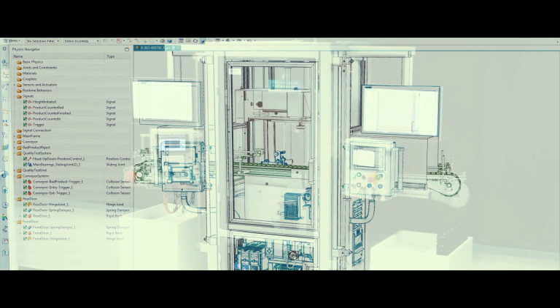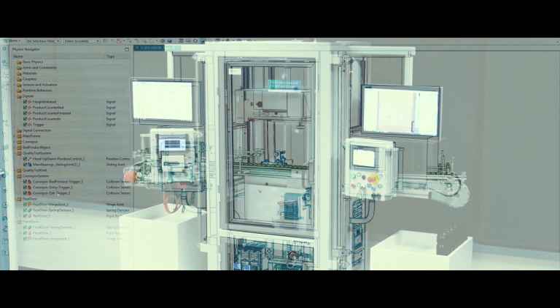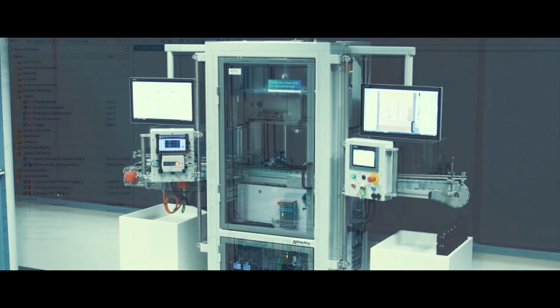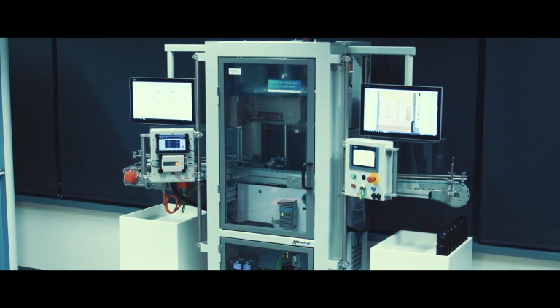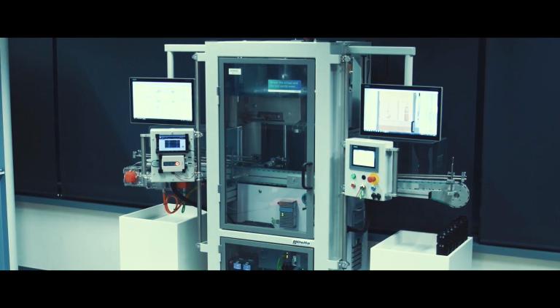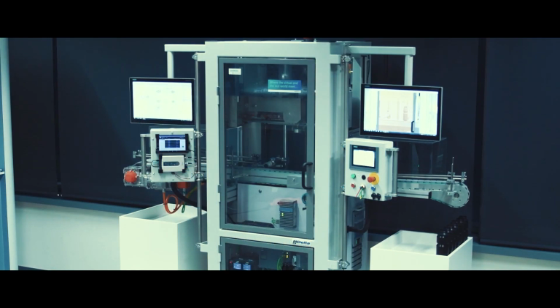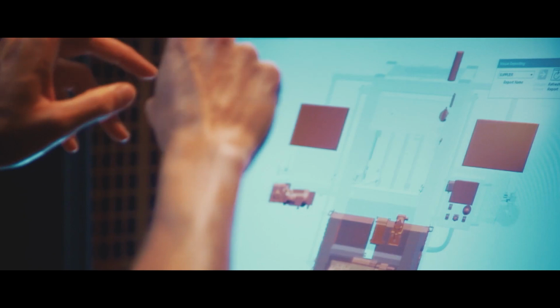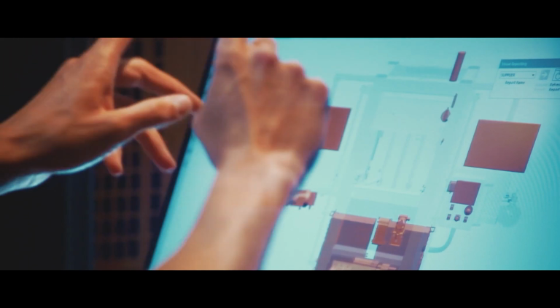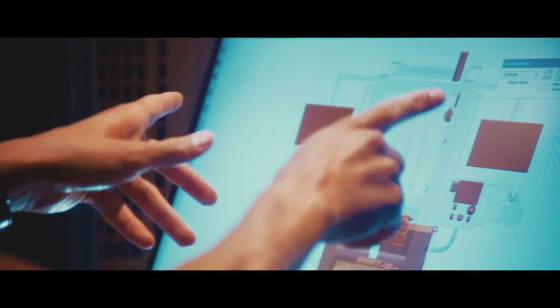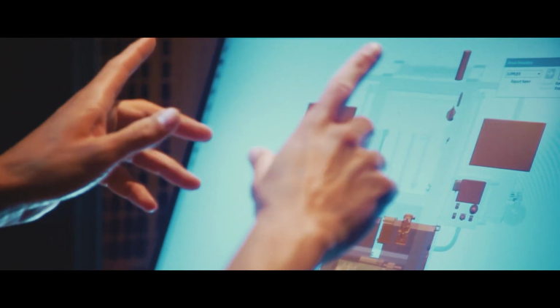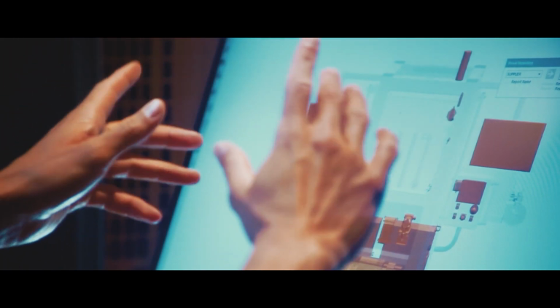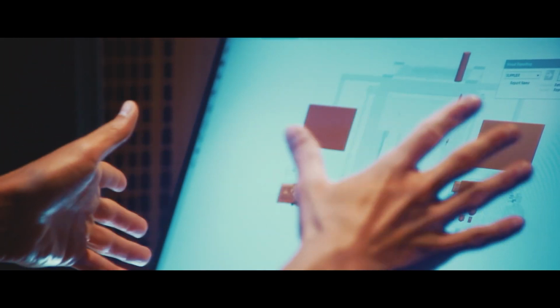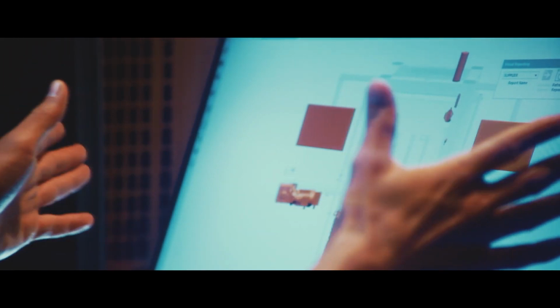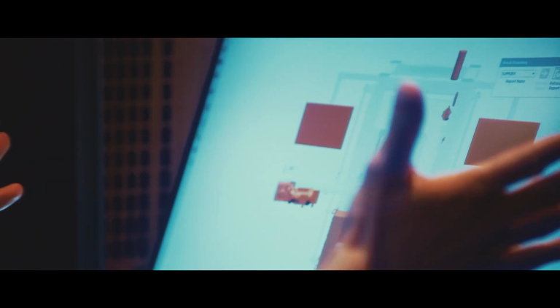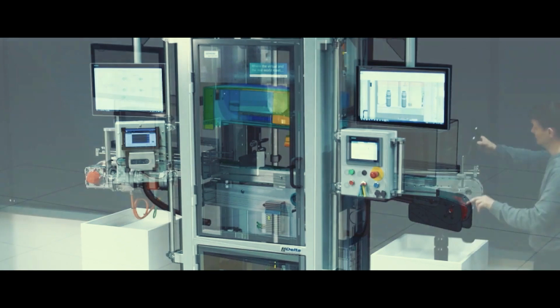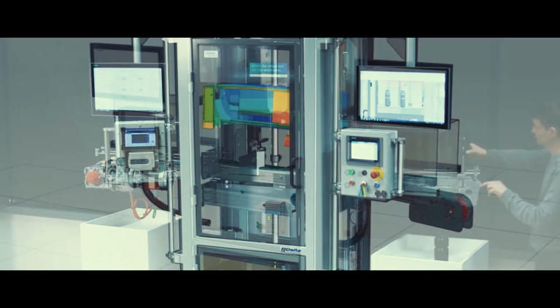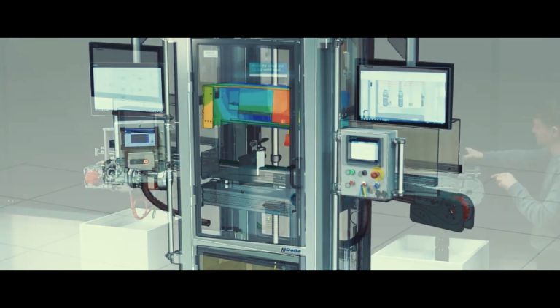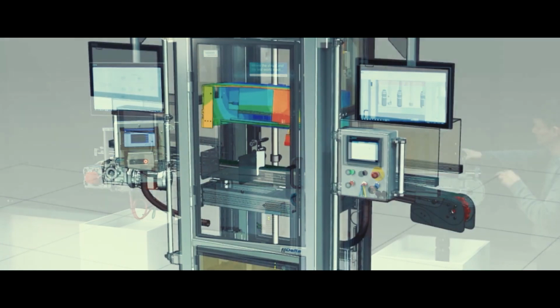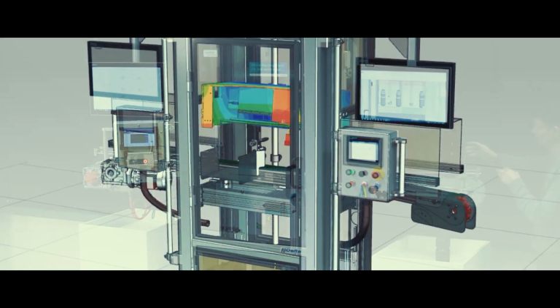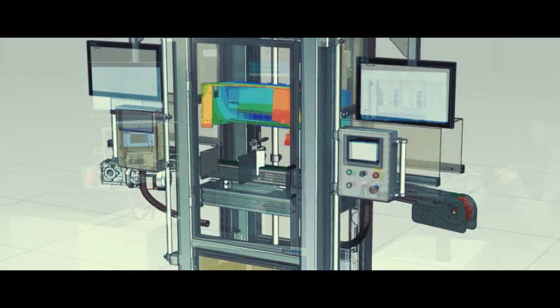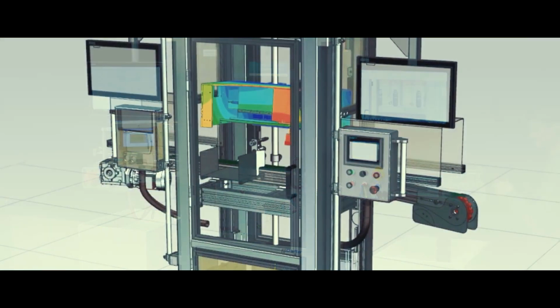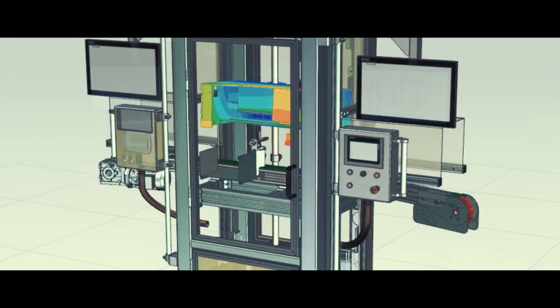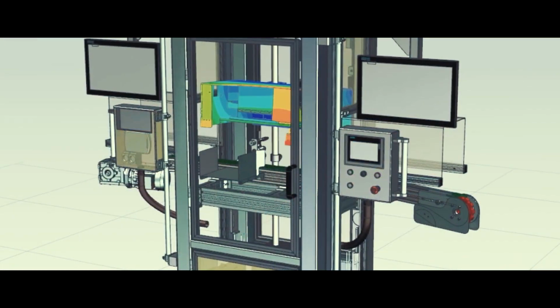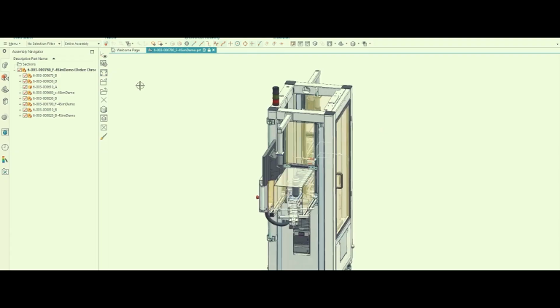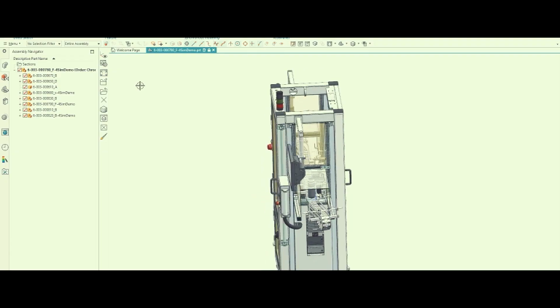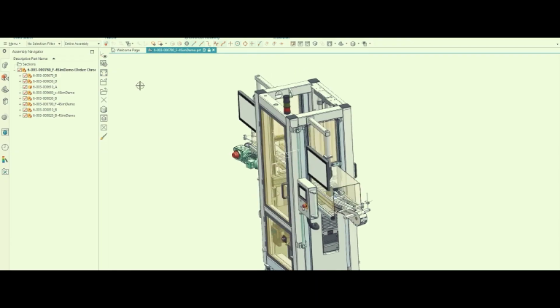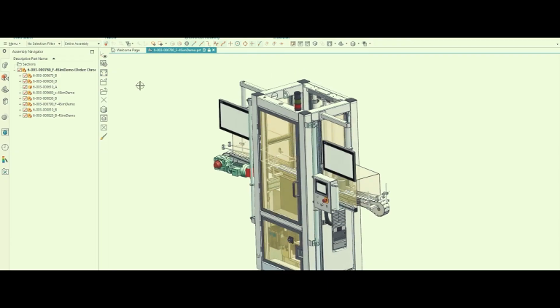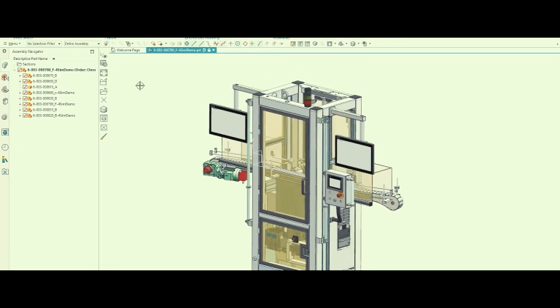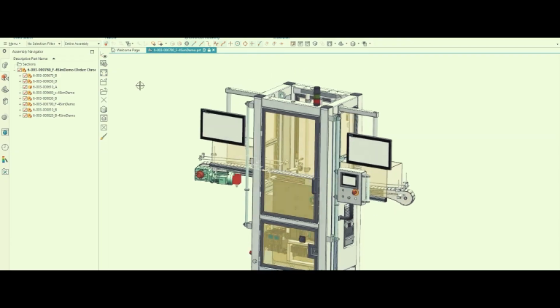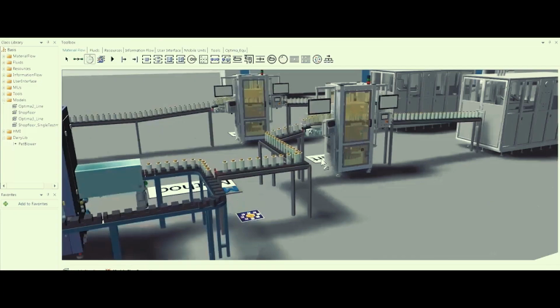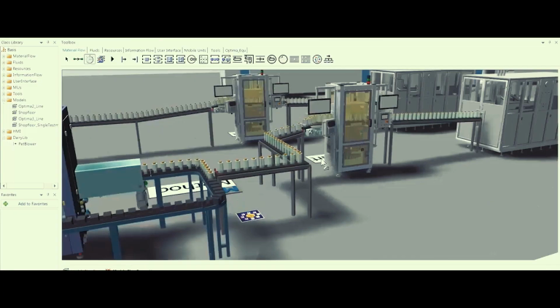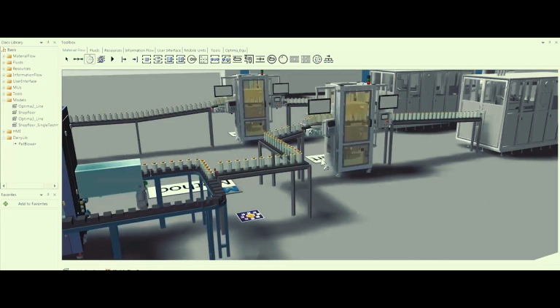The second service is TwinMaker — a managed service on AWS that helps with building factory digital twins.